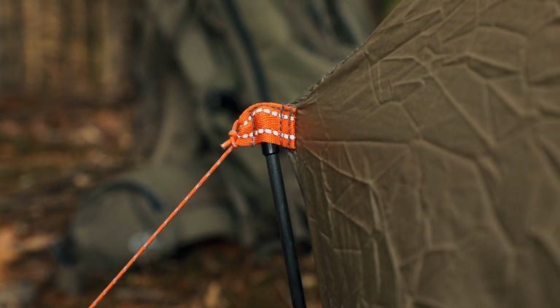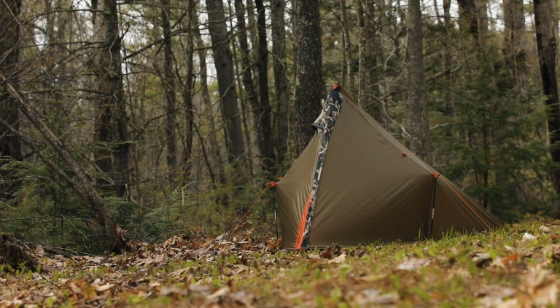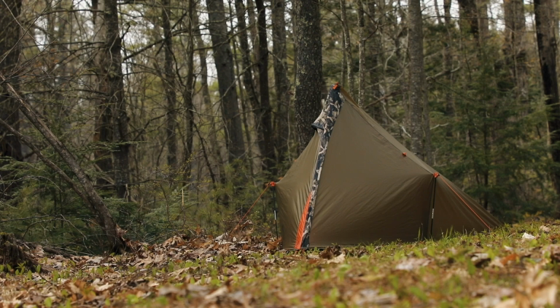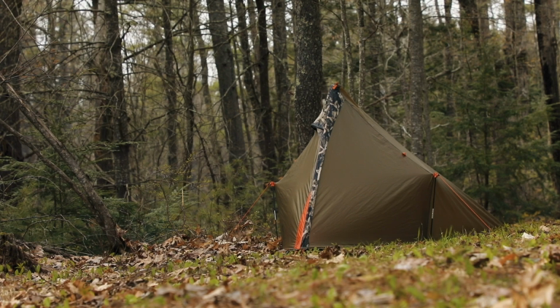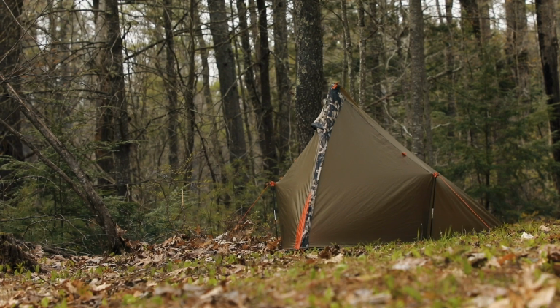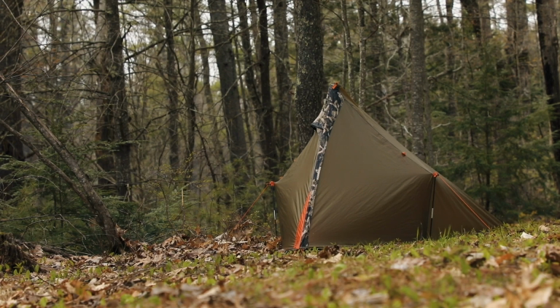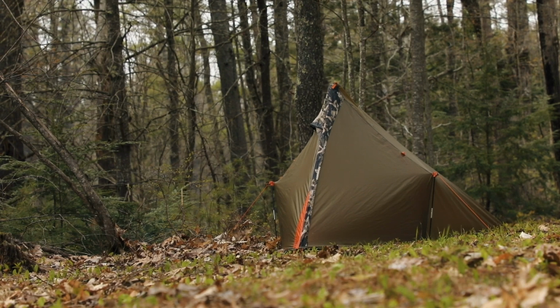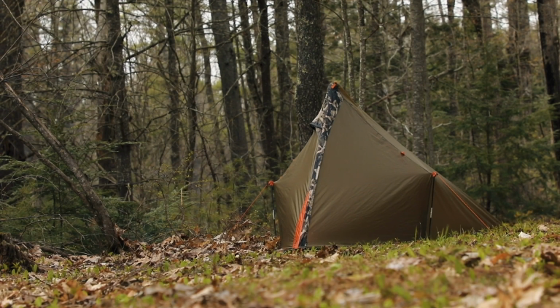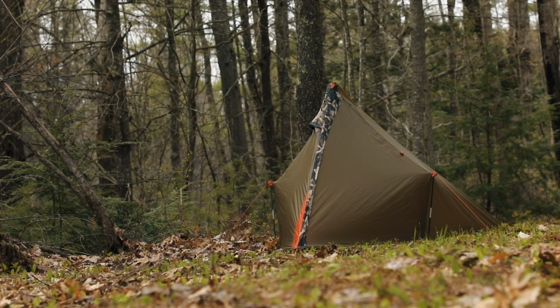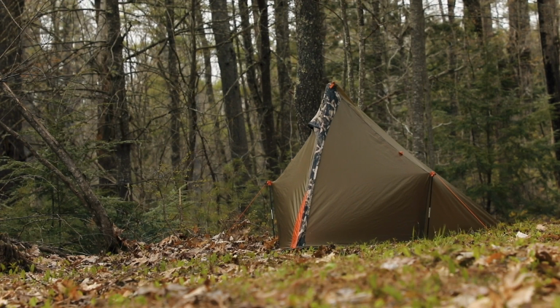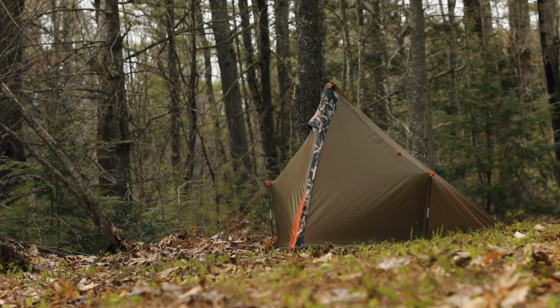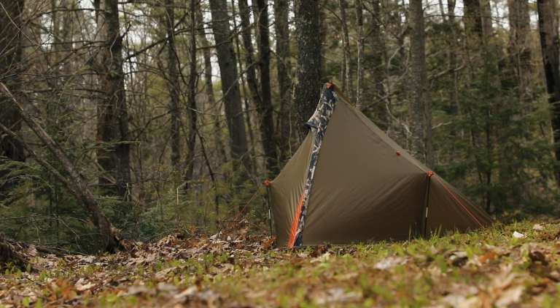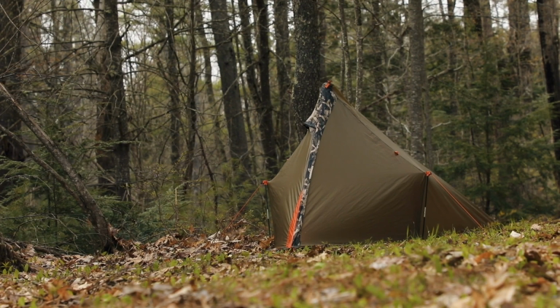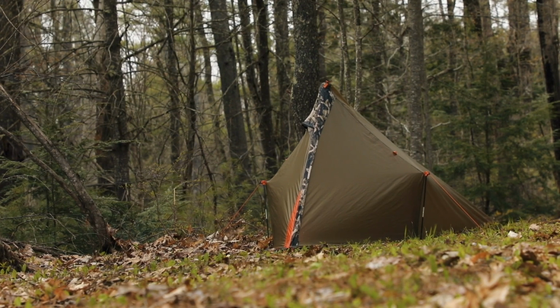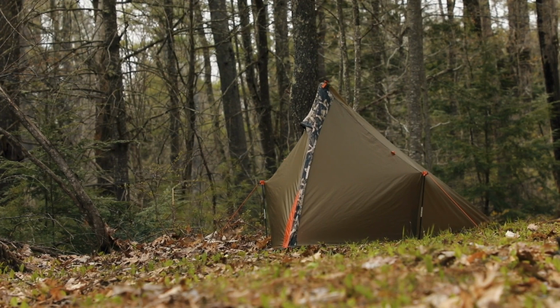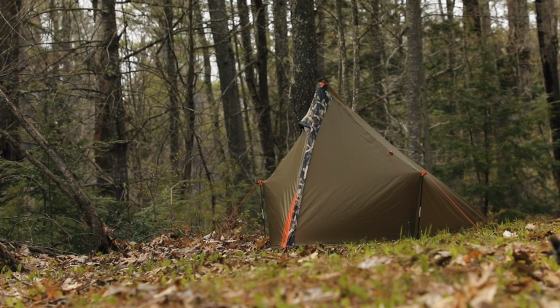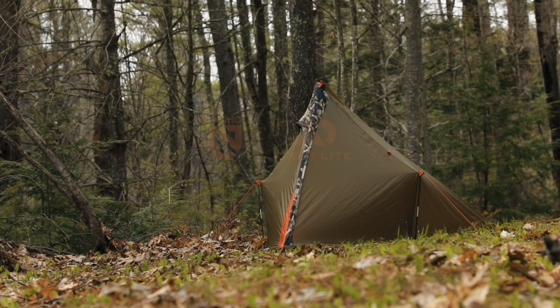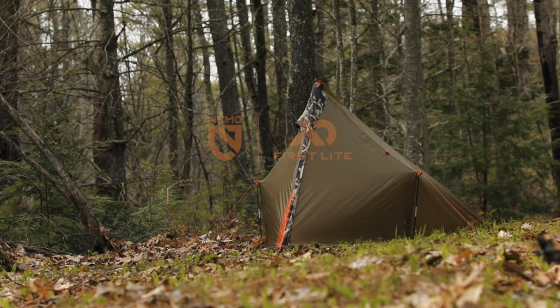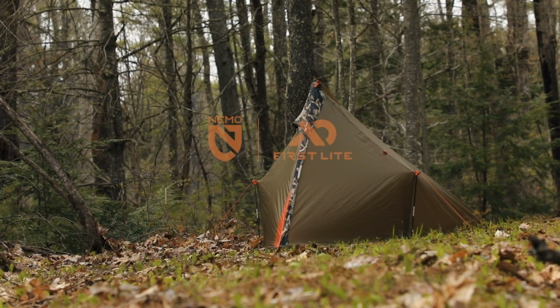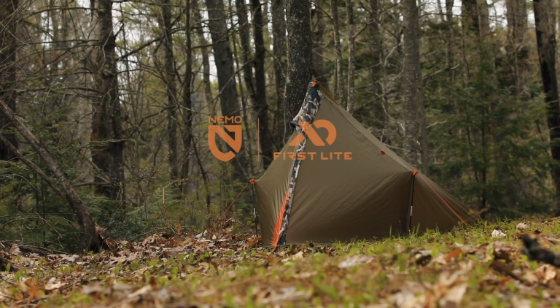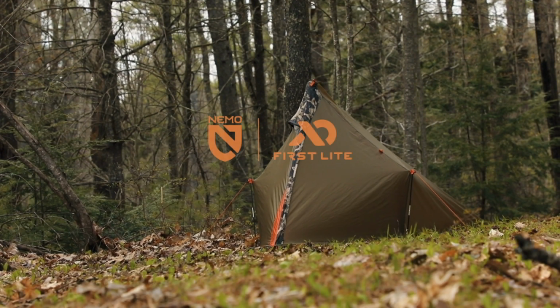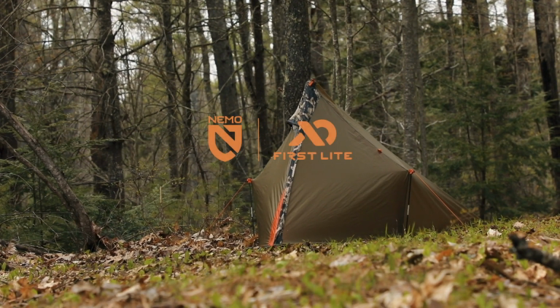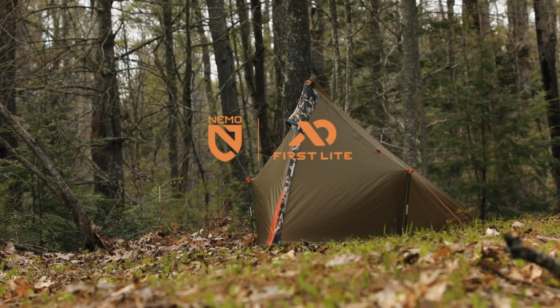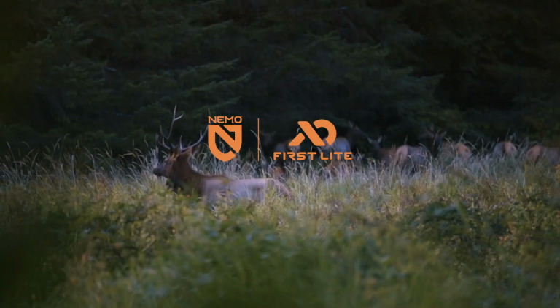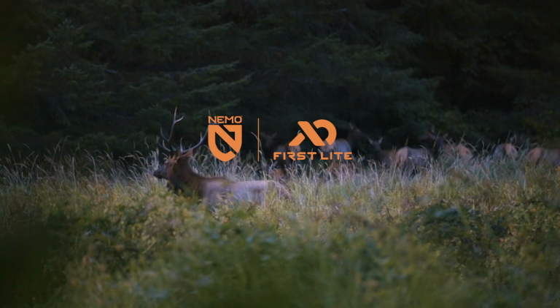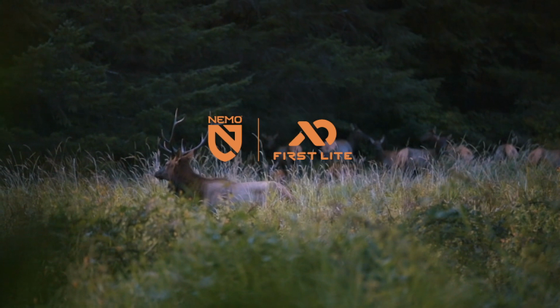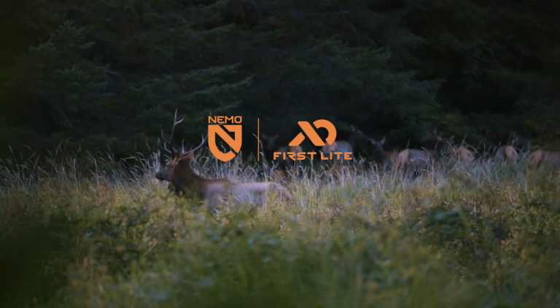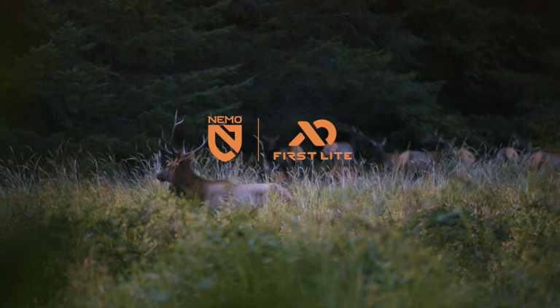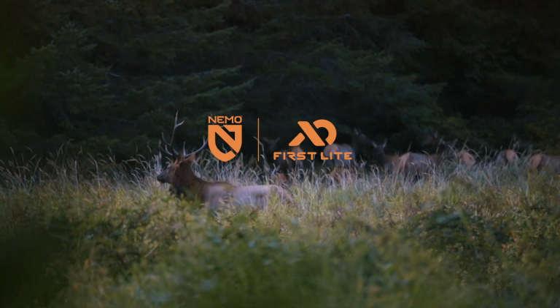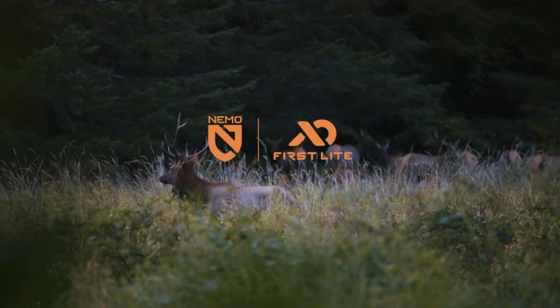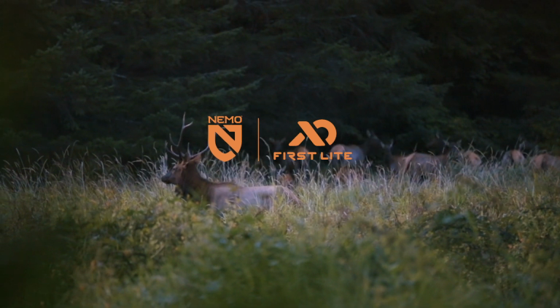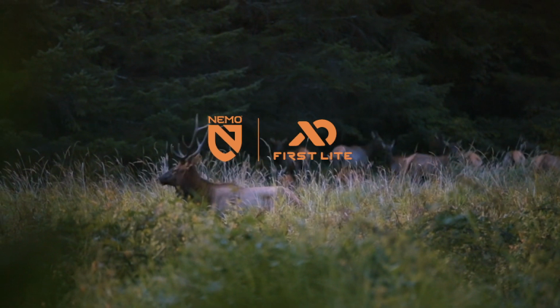For minimalist backcountry hunters and anglers, Spike sets the new standard in lightweight packable shelters so you can explore the wild.